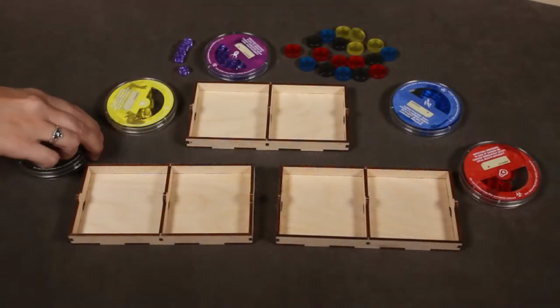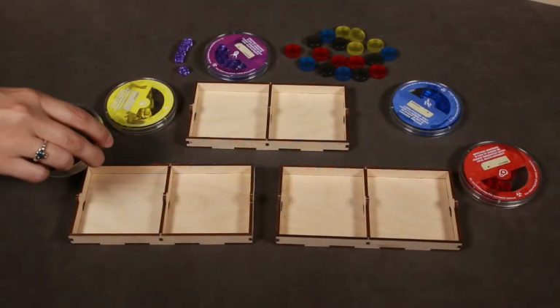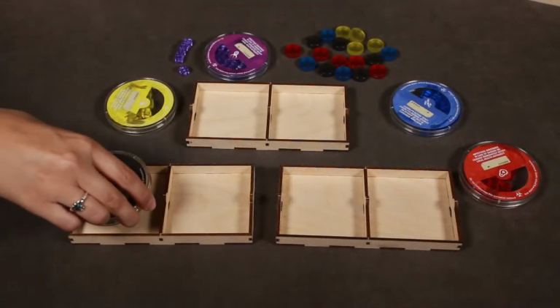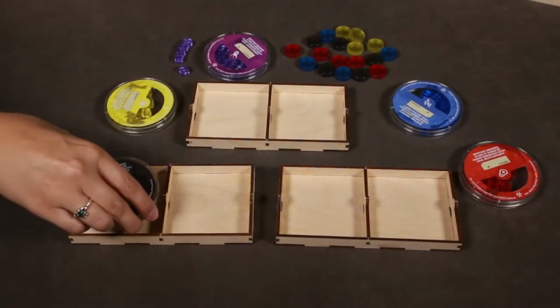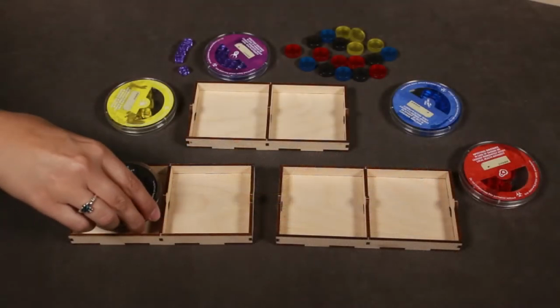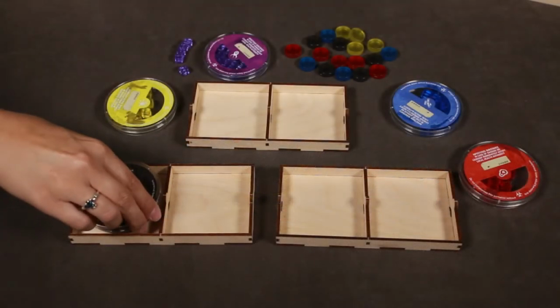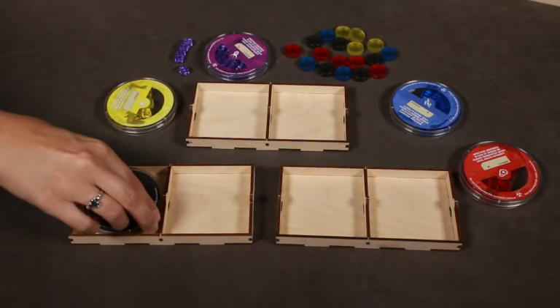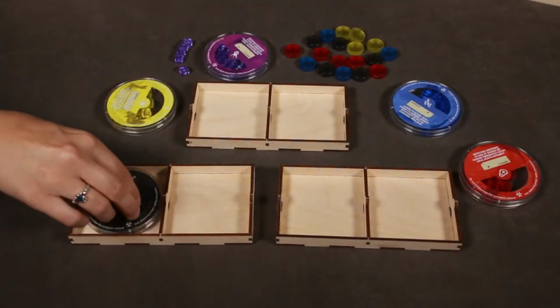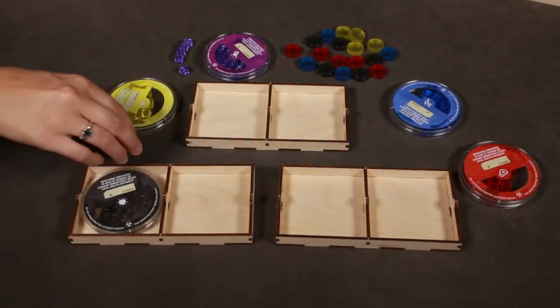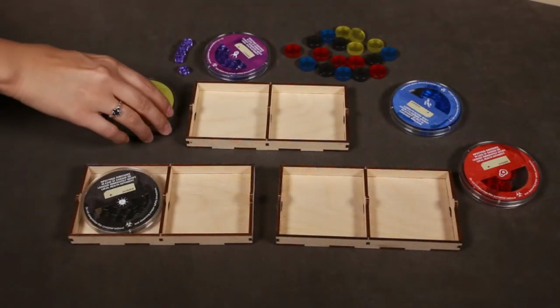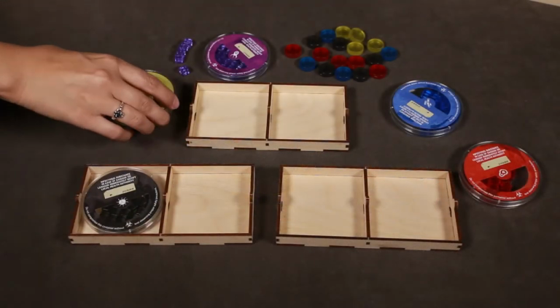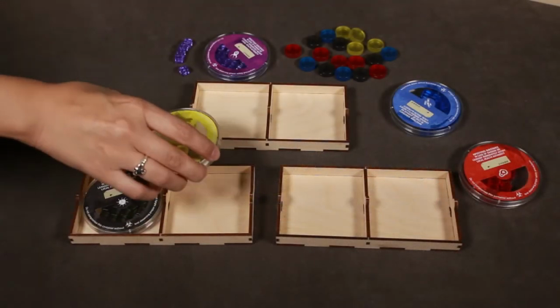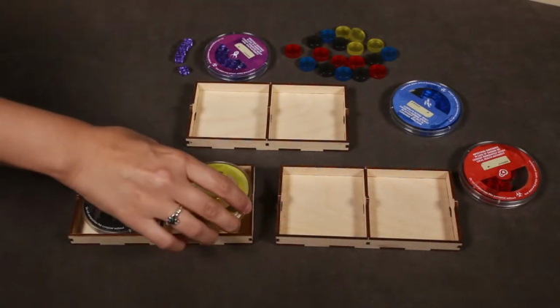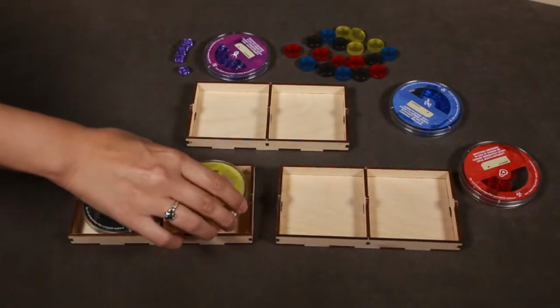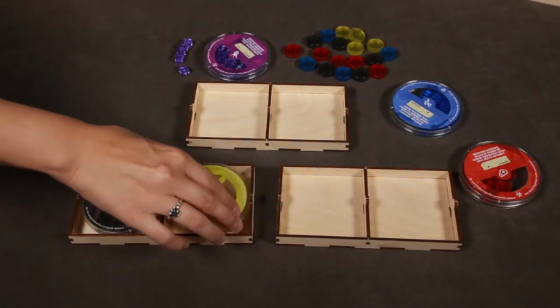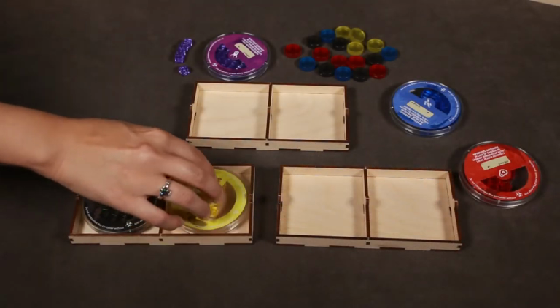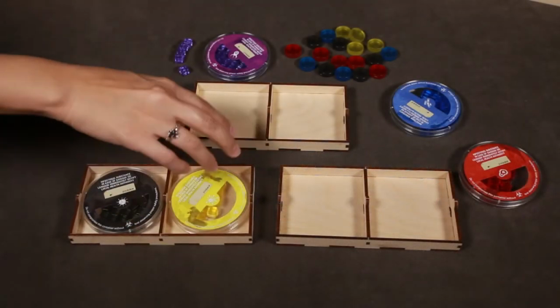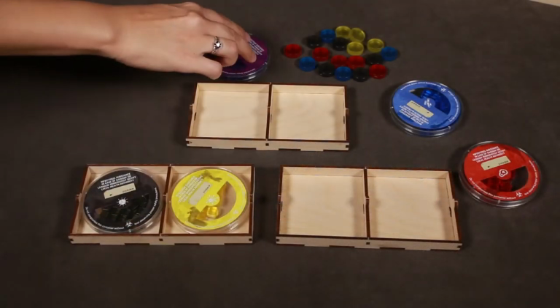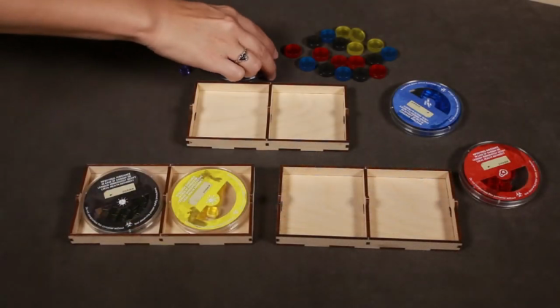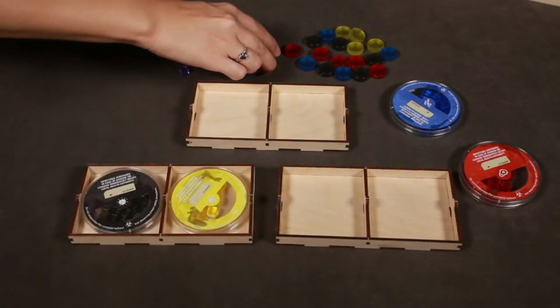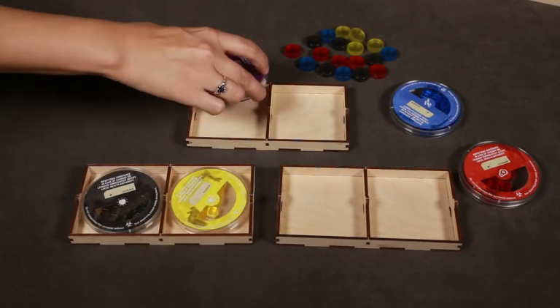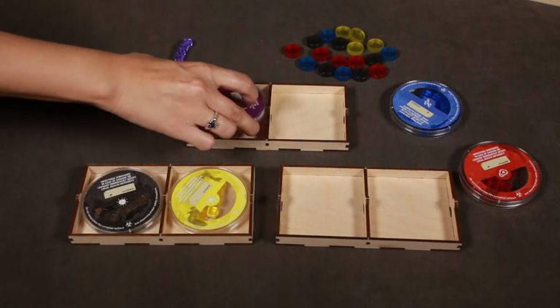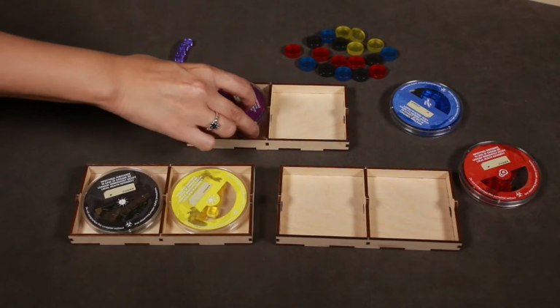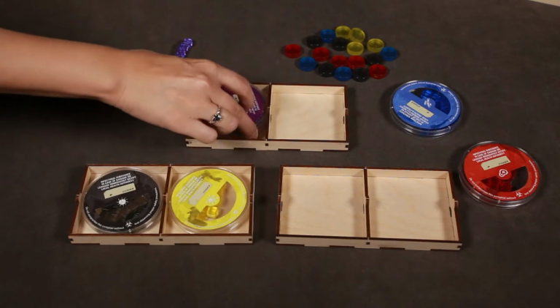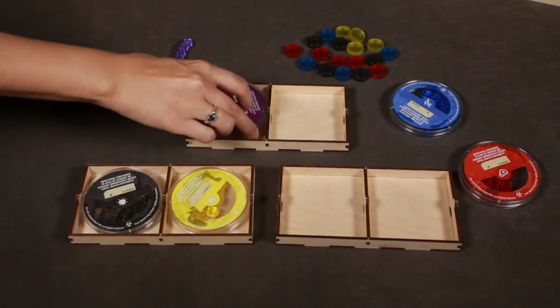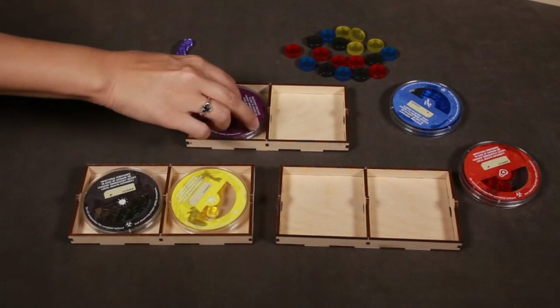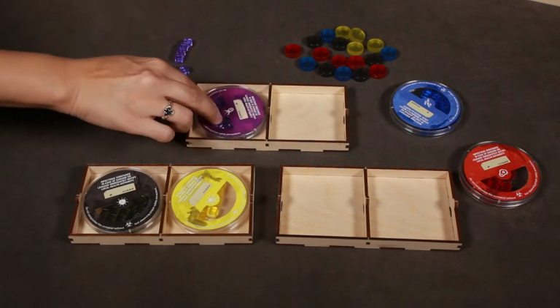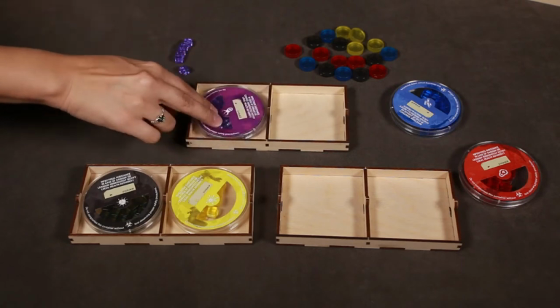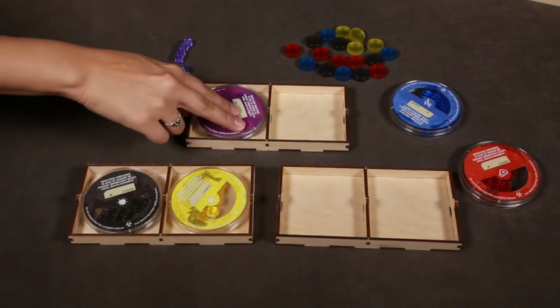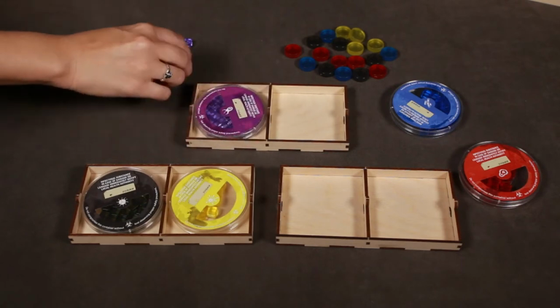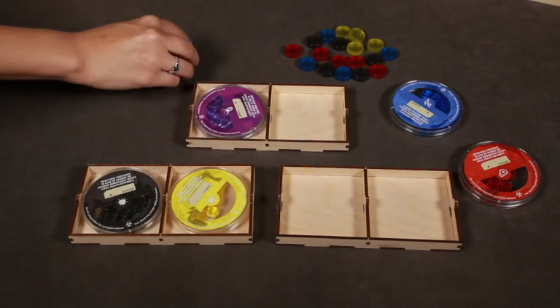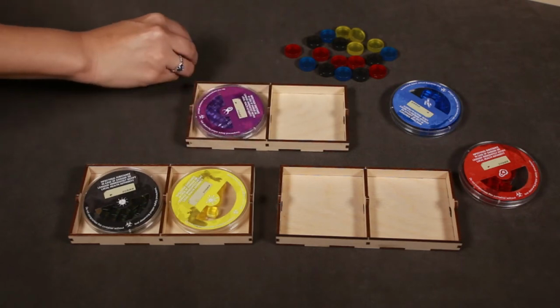Tray D will store the Petri dishes with the disease cubes and transparent discs.